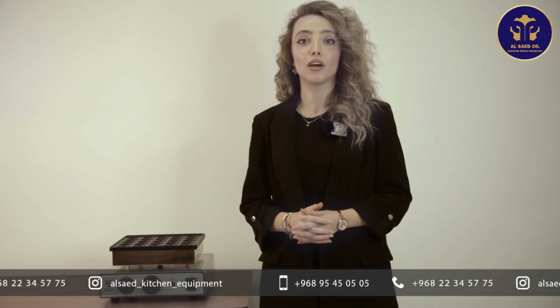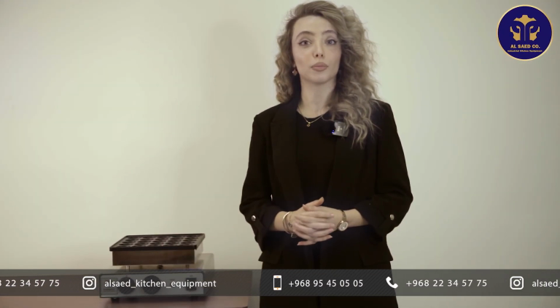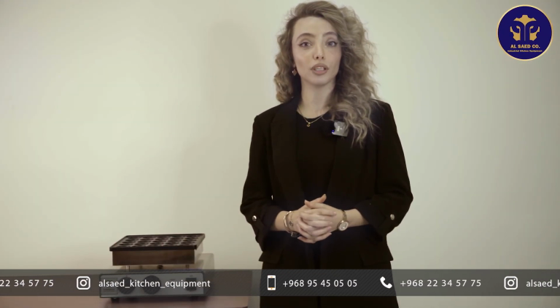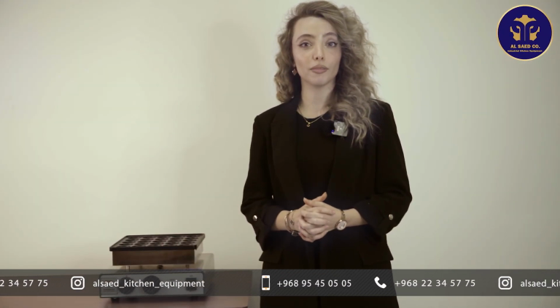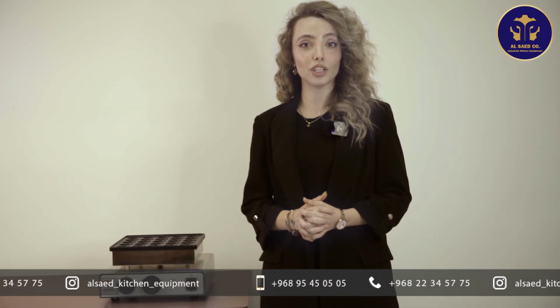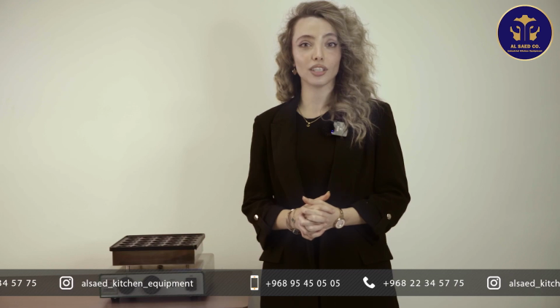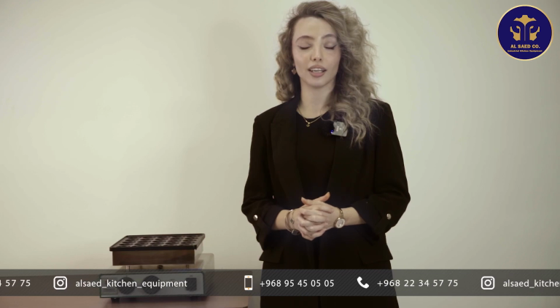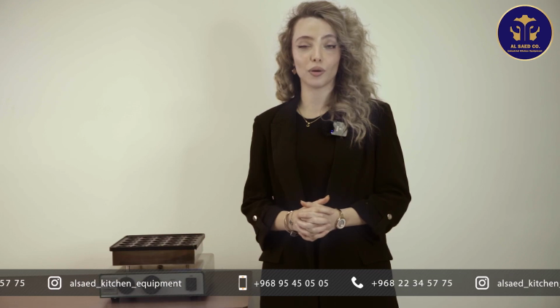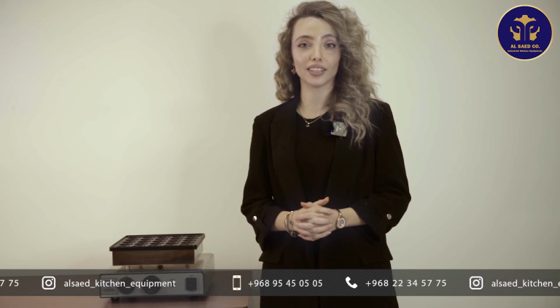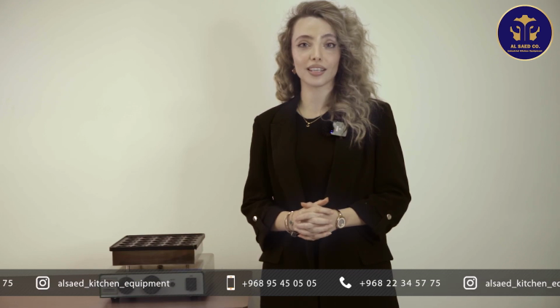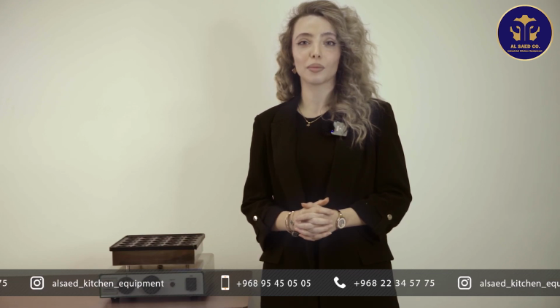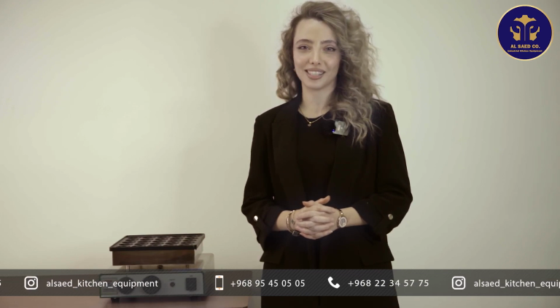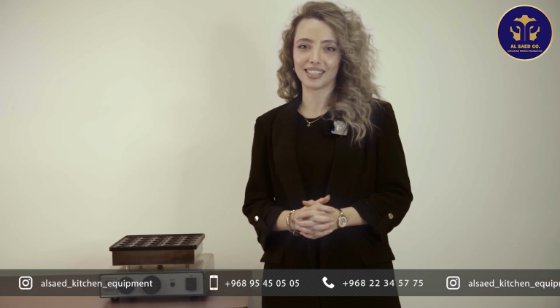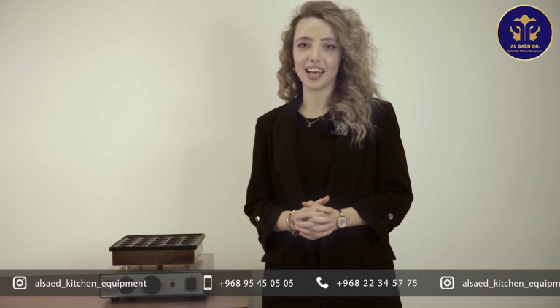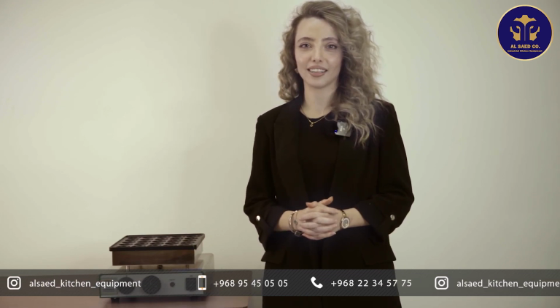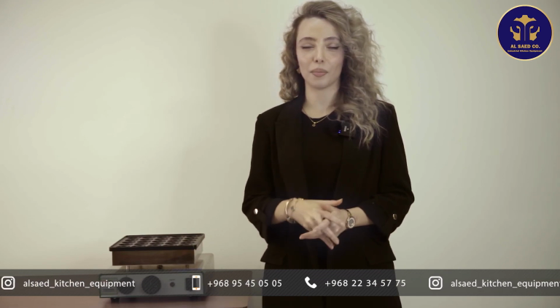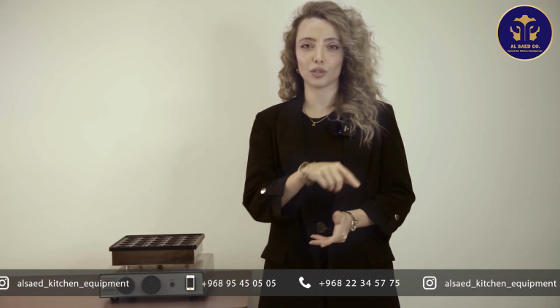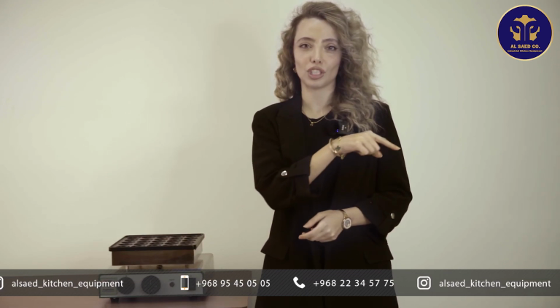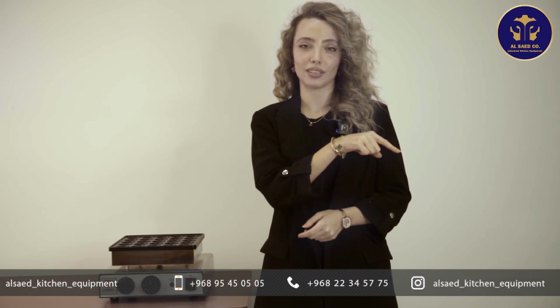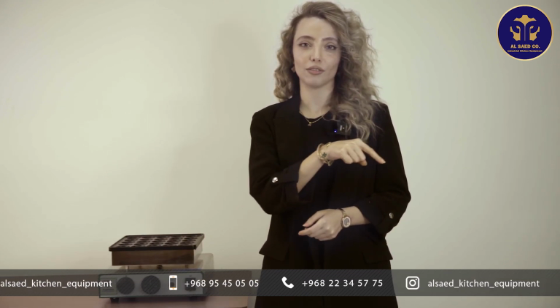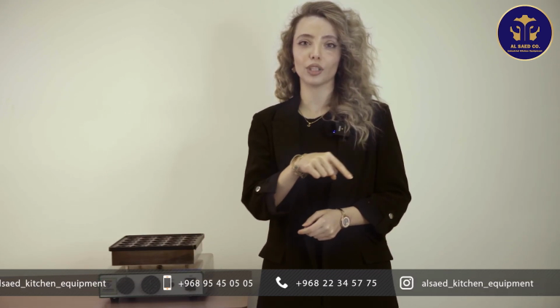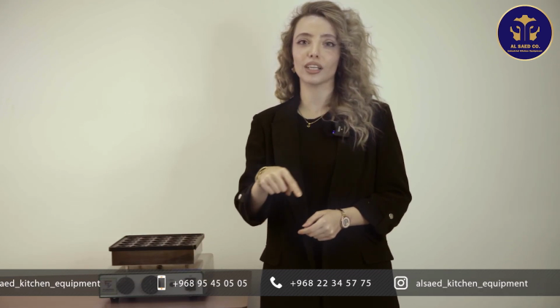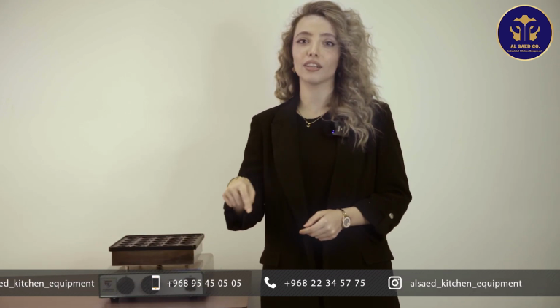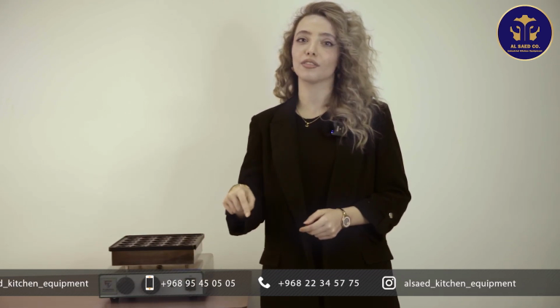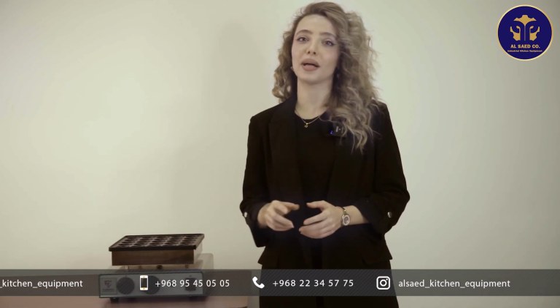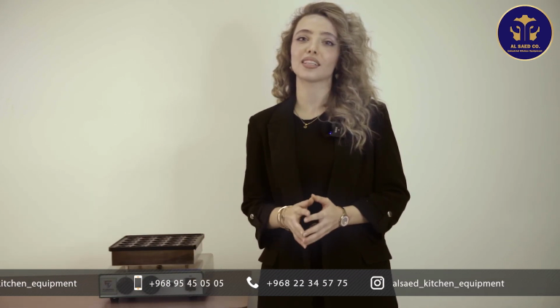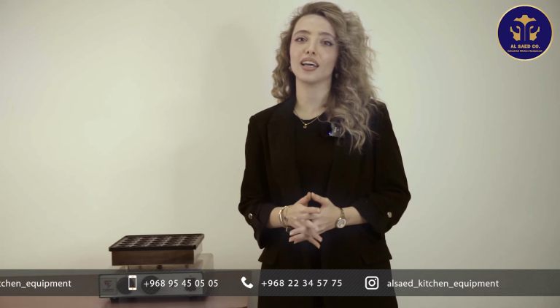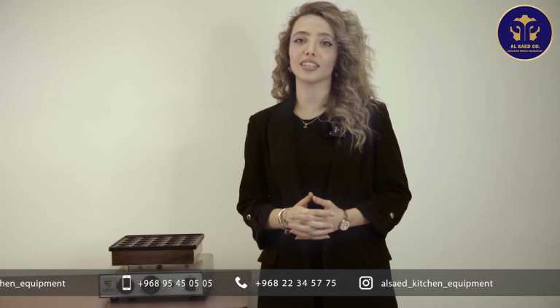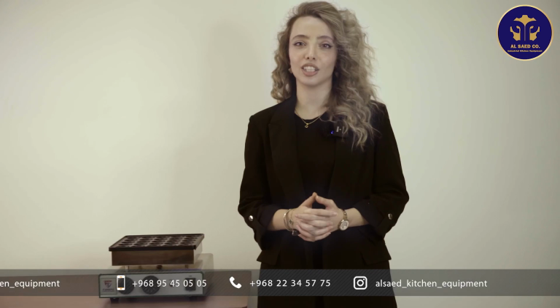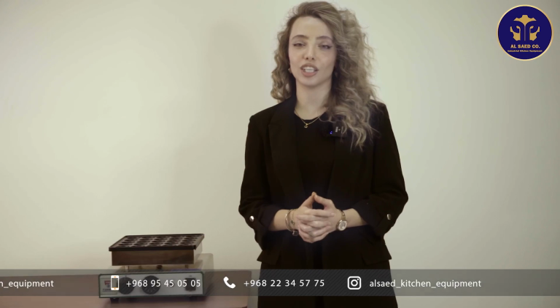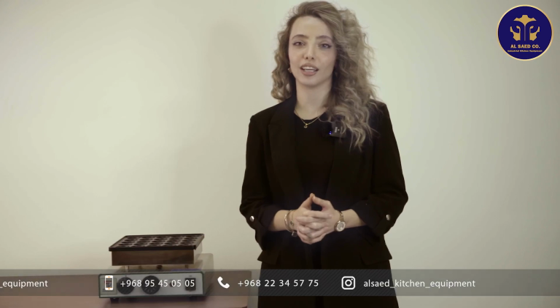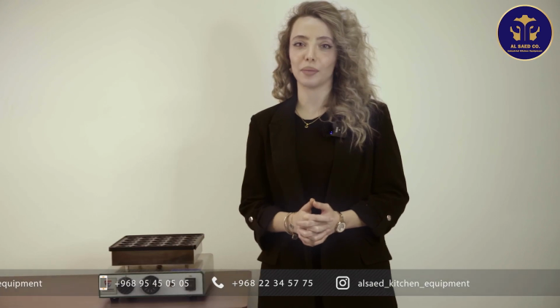For more information and inquiries, please contact the numbers which are written for you here, from Al Saeed kitchen equipment.